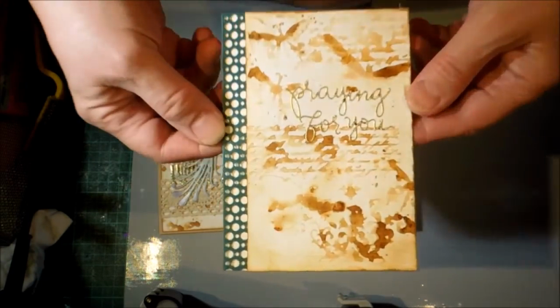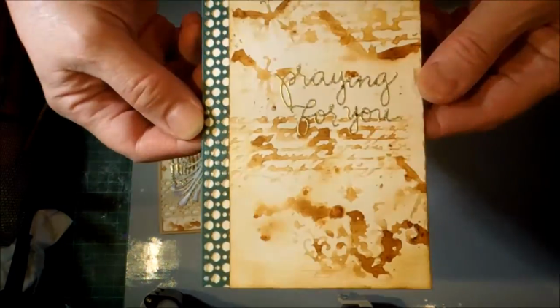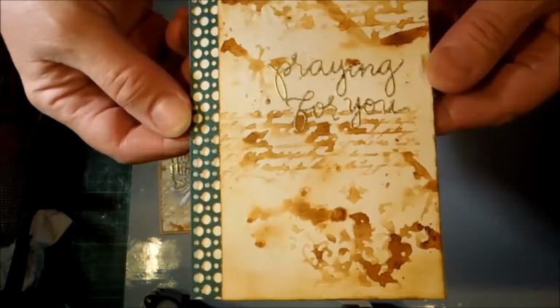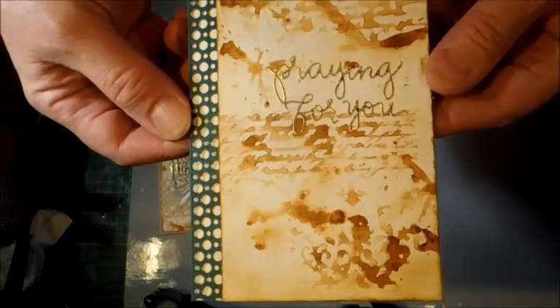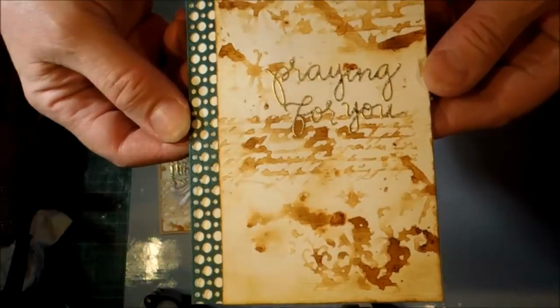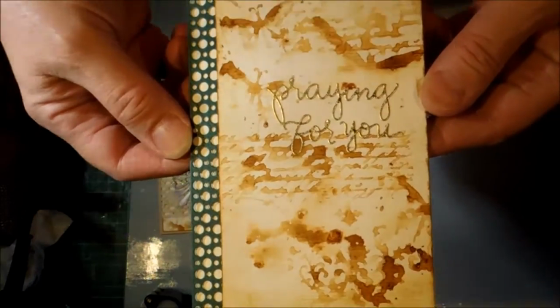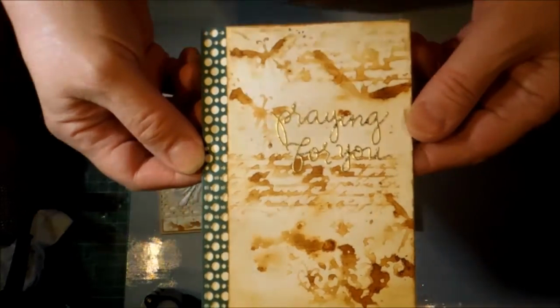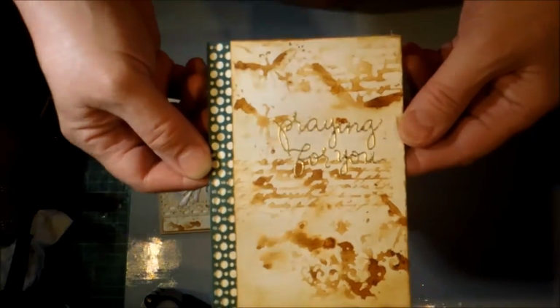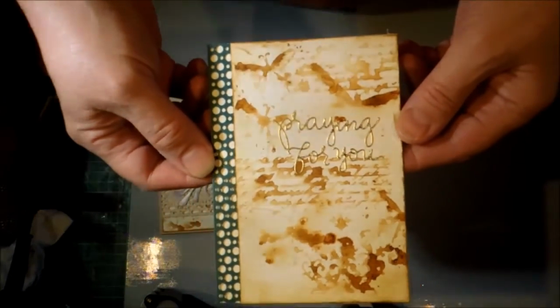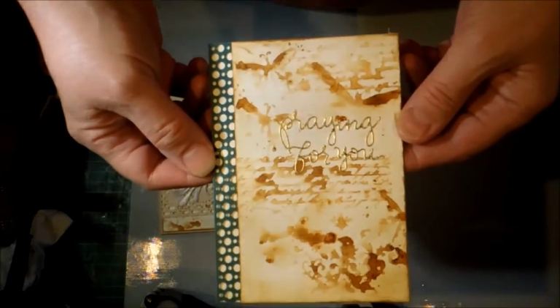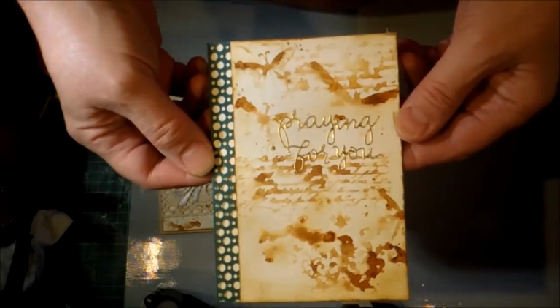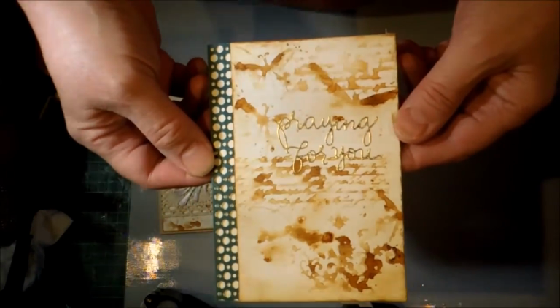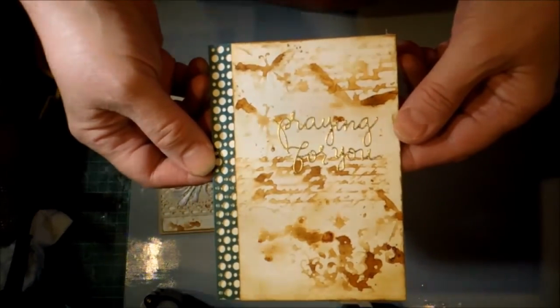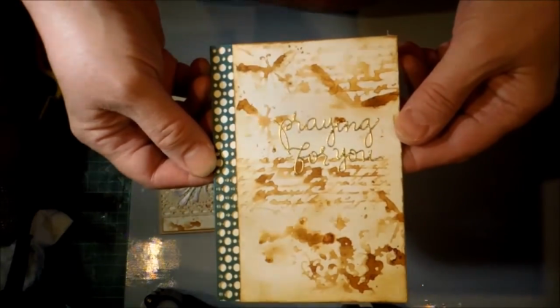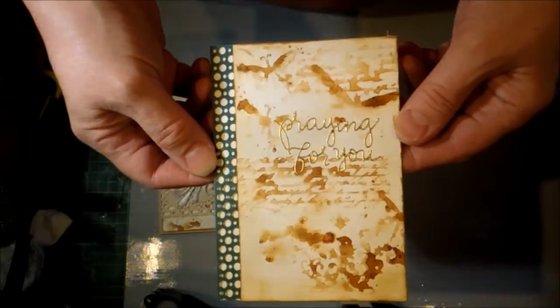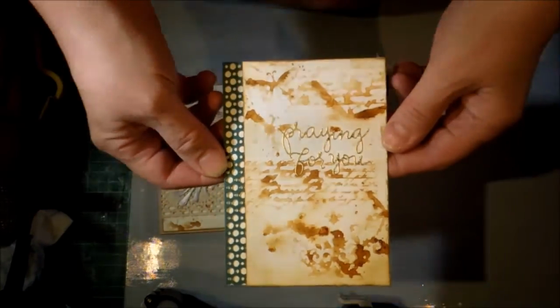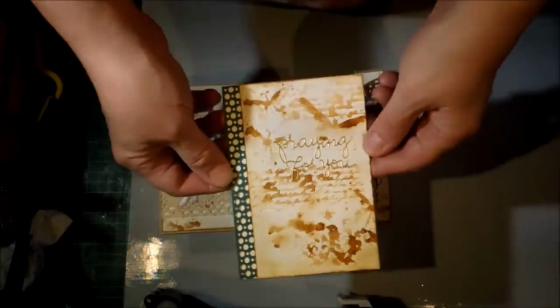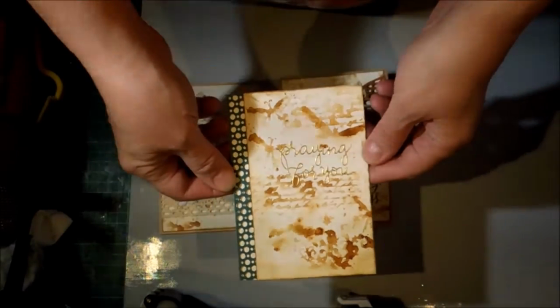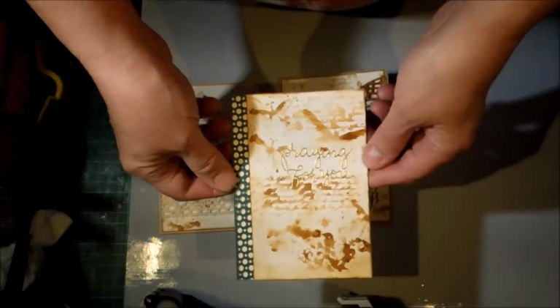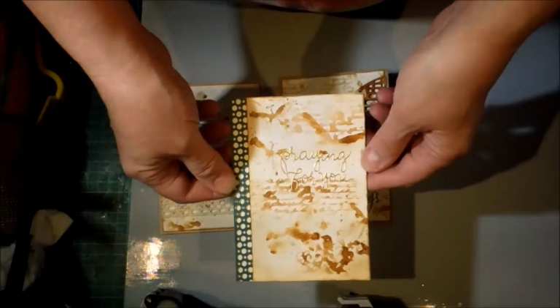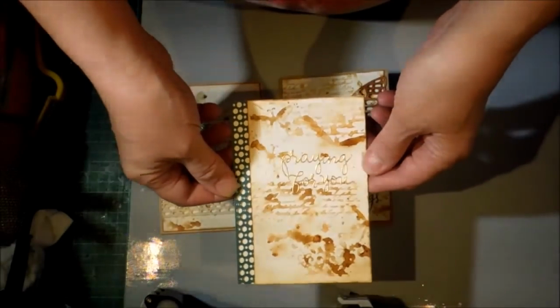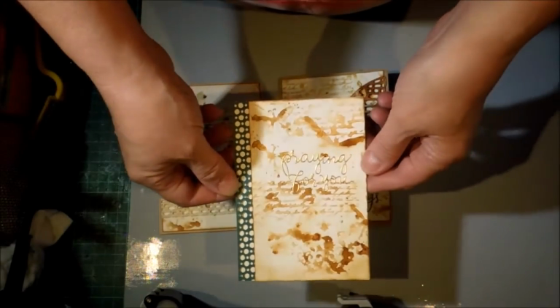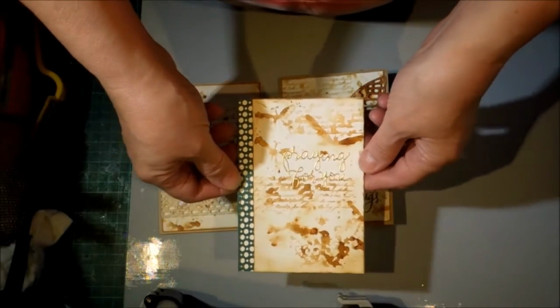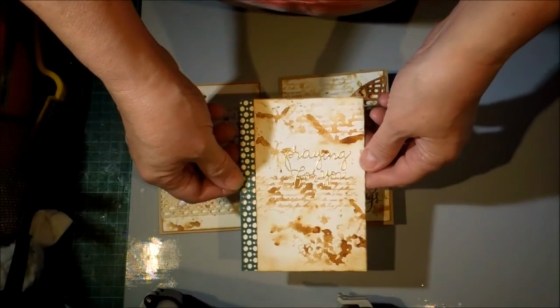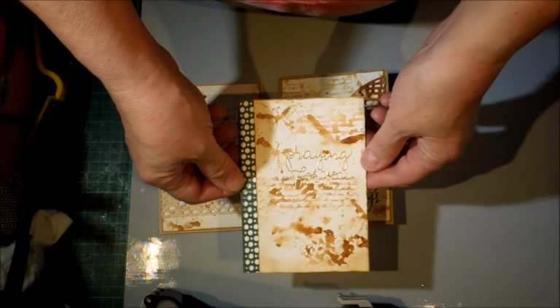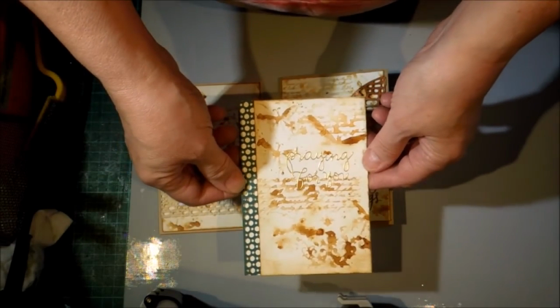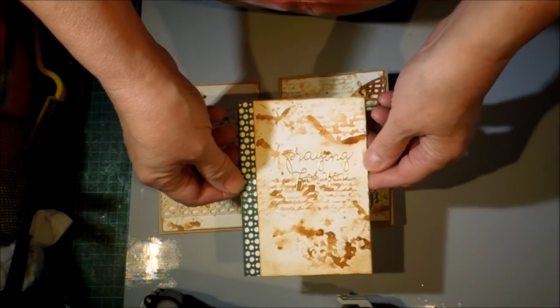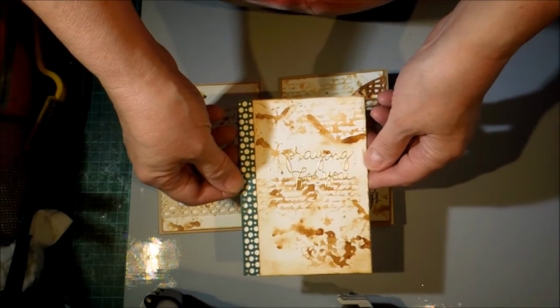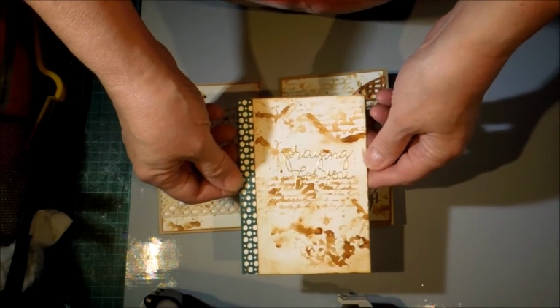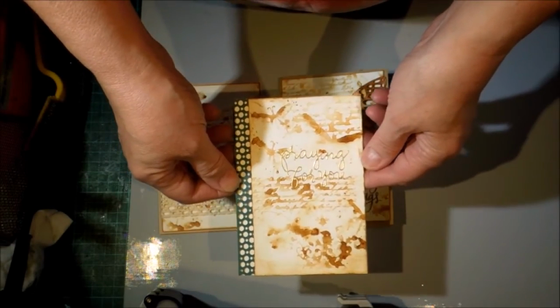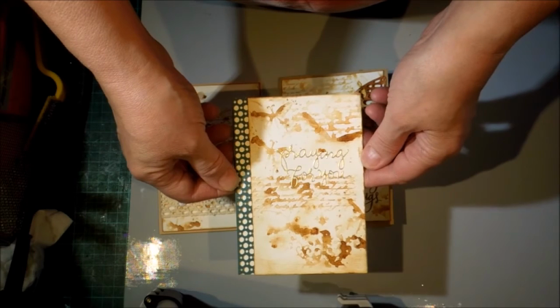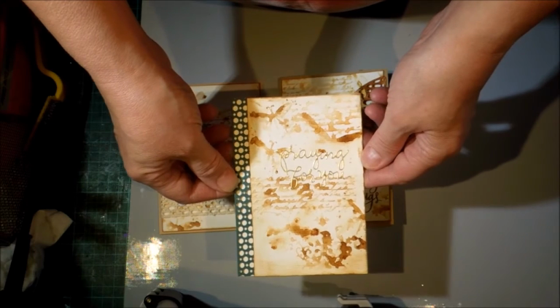If I try to go closer I get strobing, so we'll go with non-strobing.